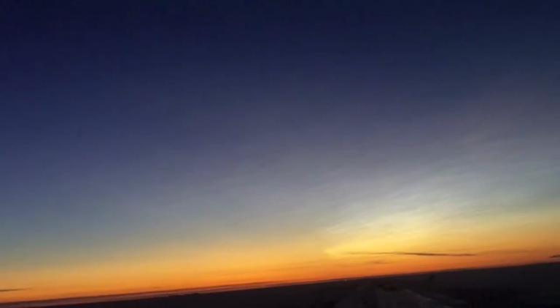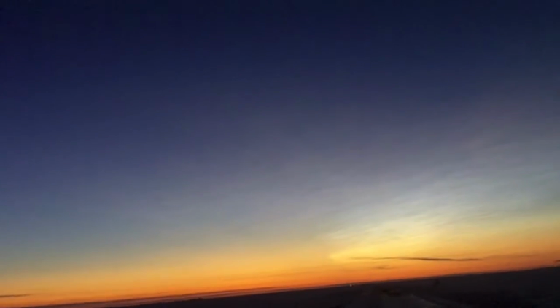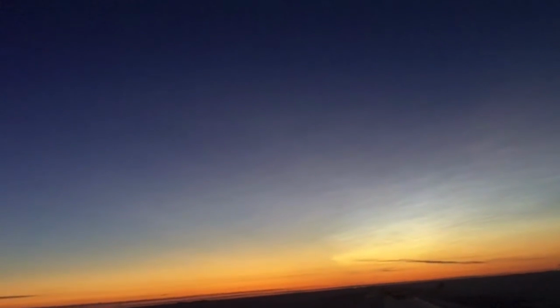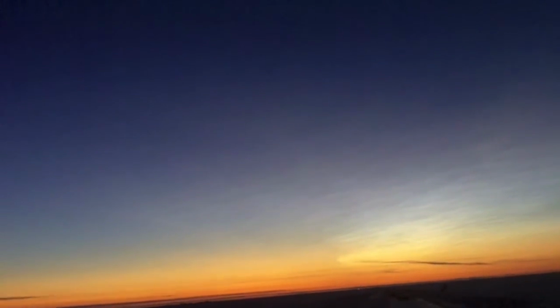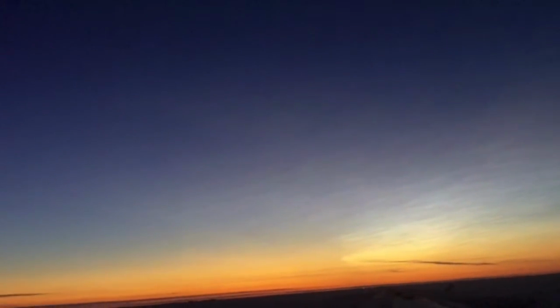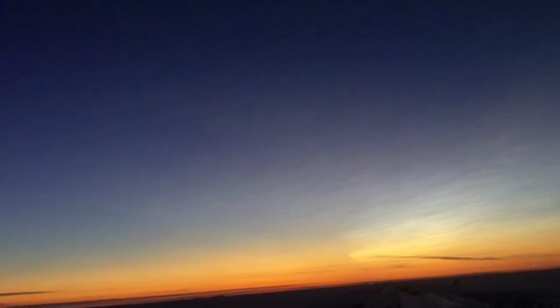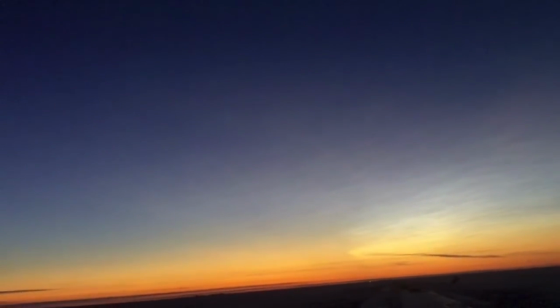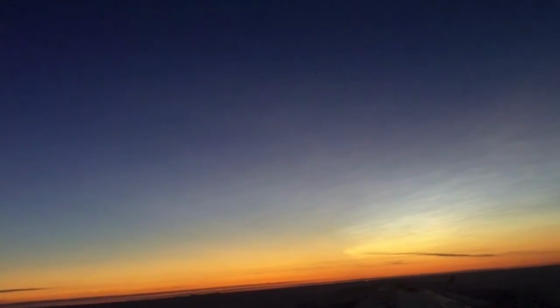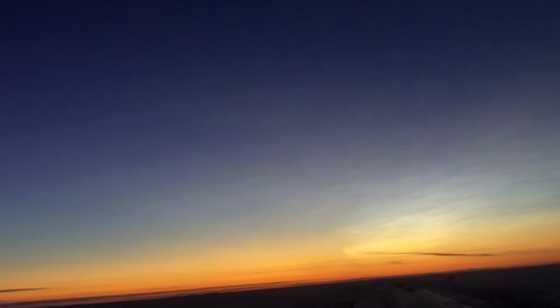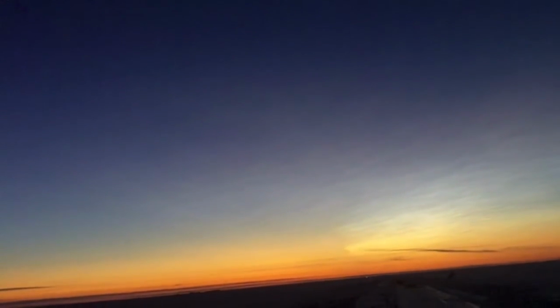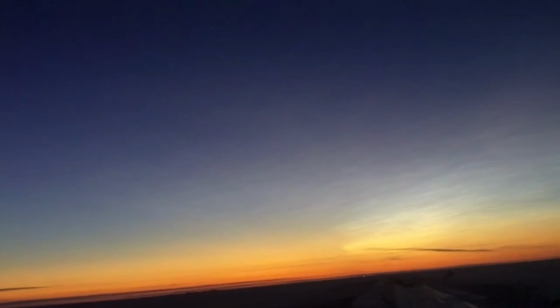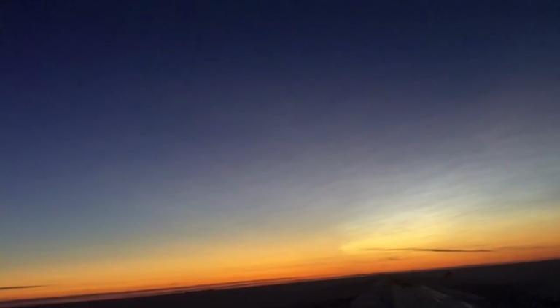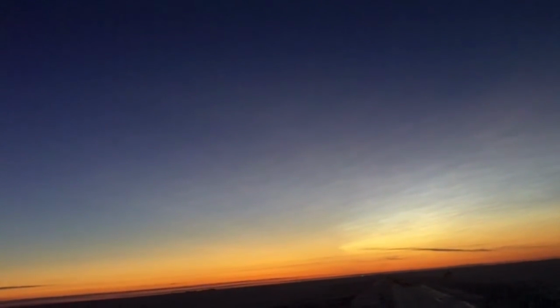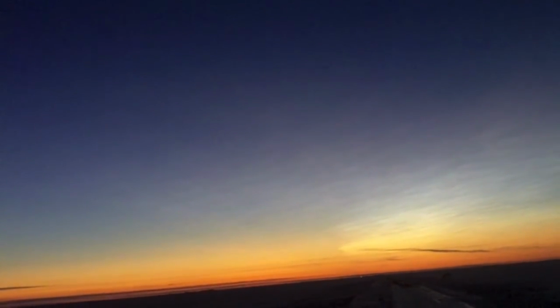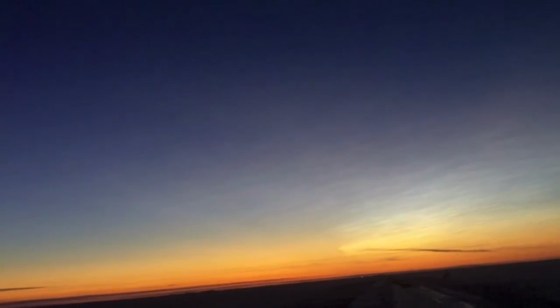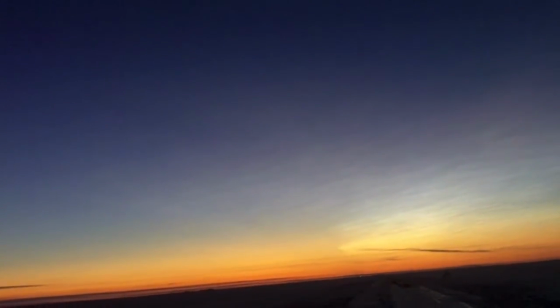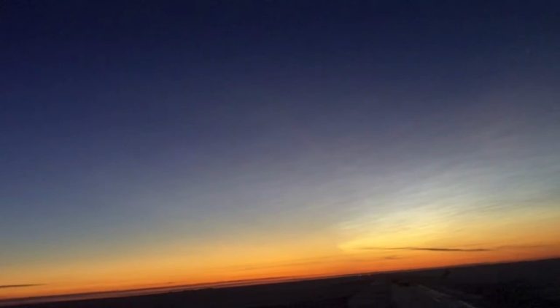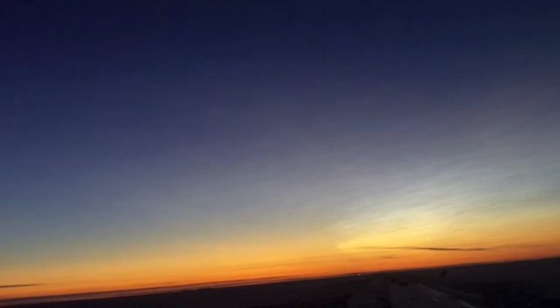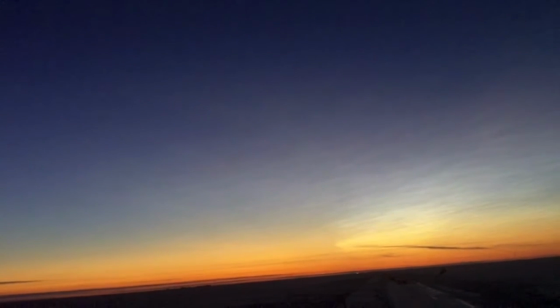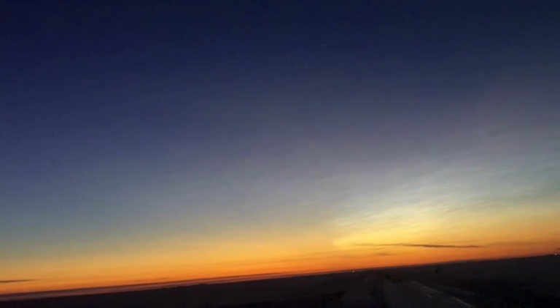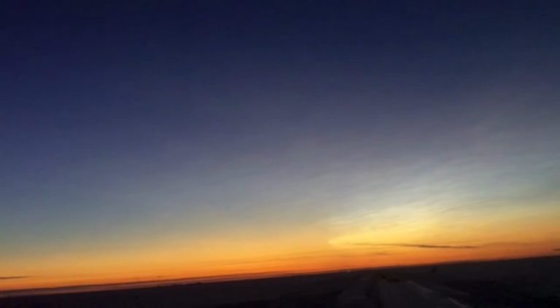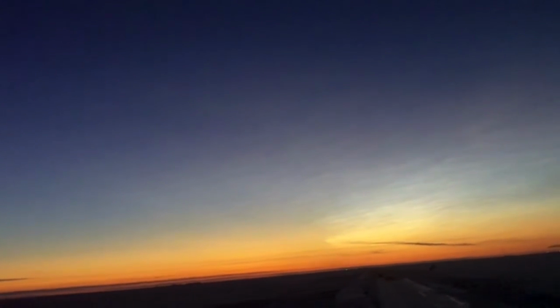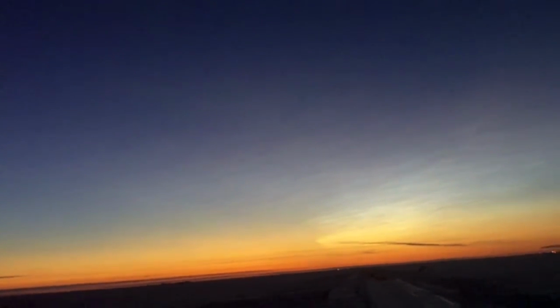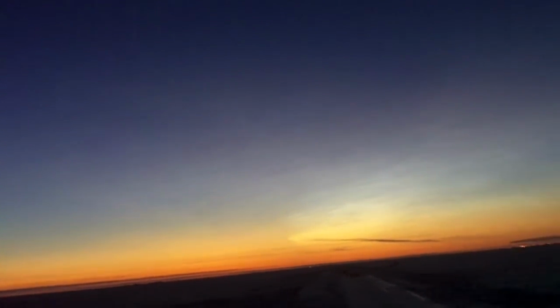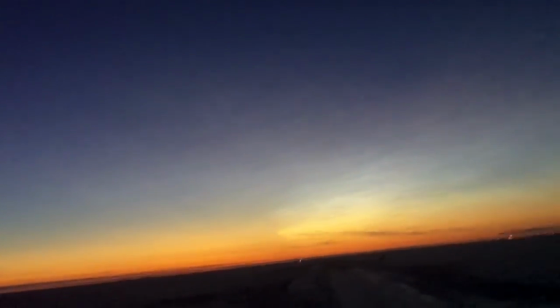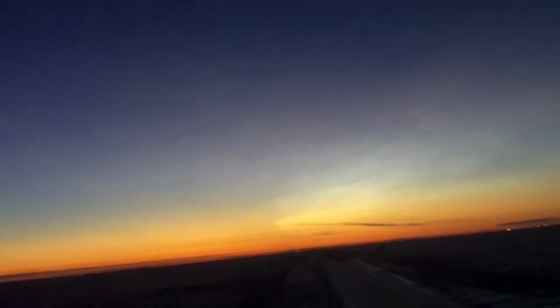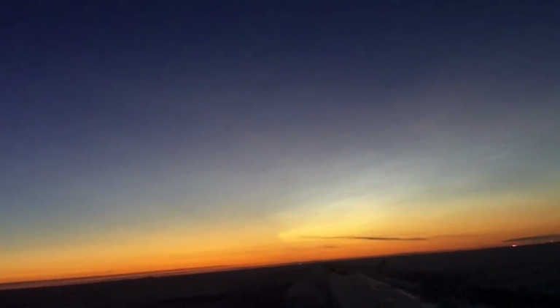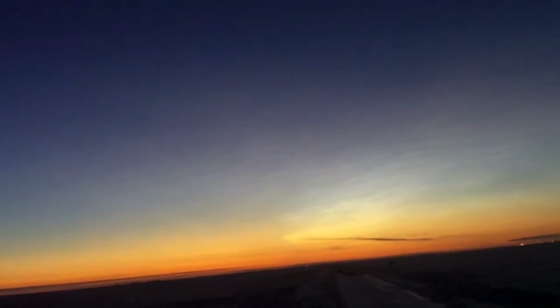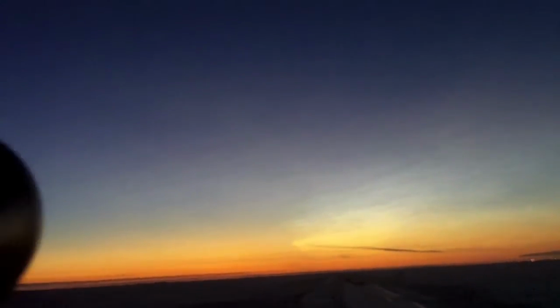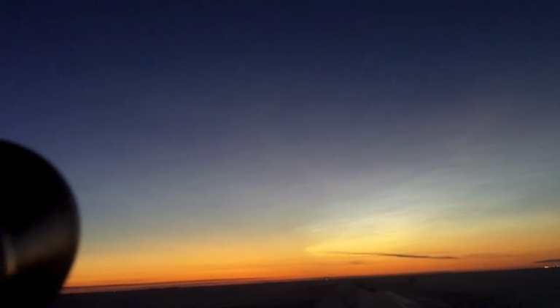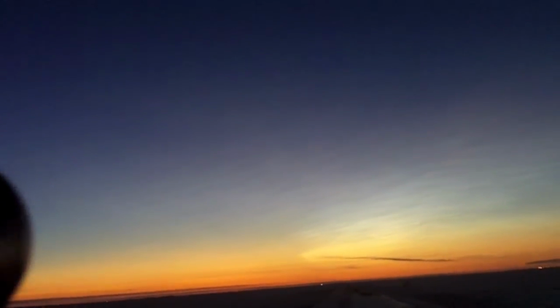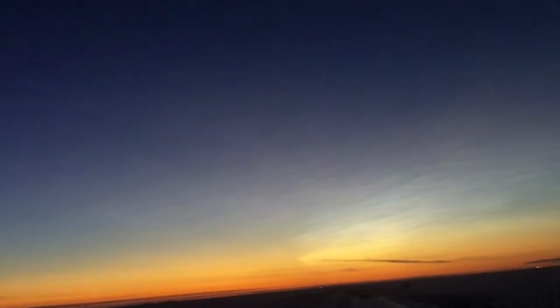You can see it. It just looks like a tiny little star. It's quite bright, though. I should be able to get it with the naked eye.